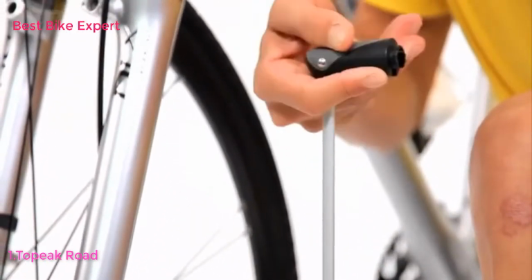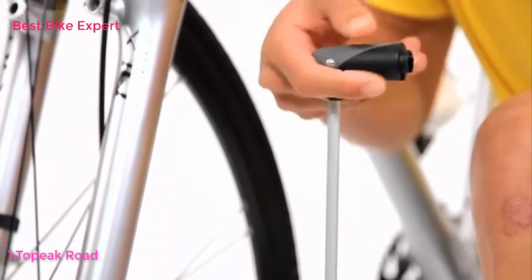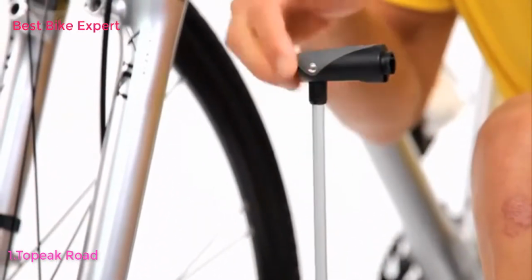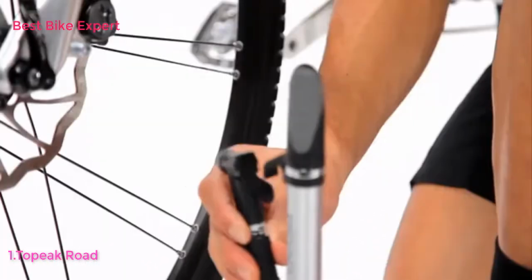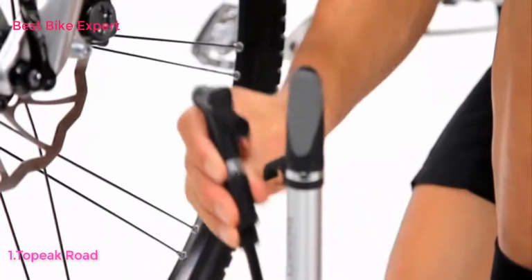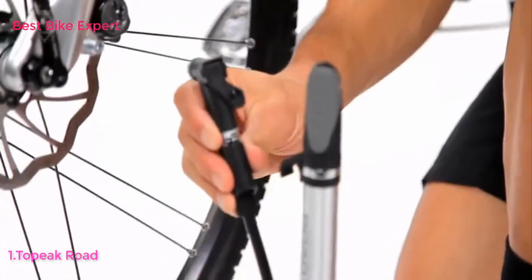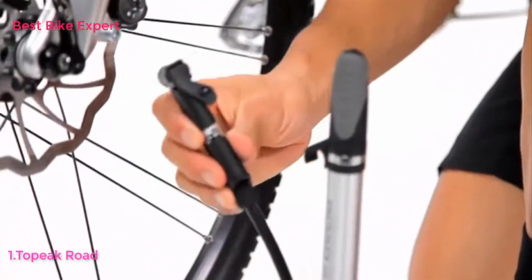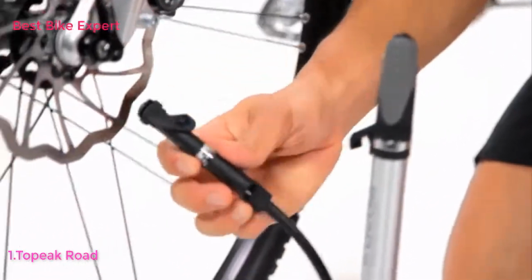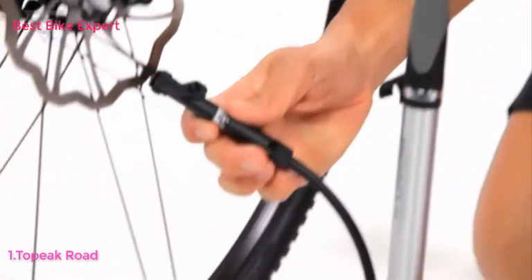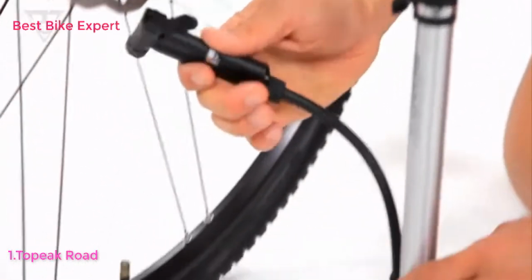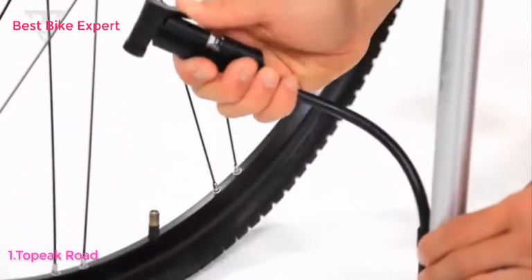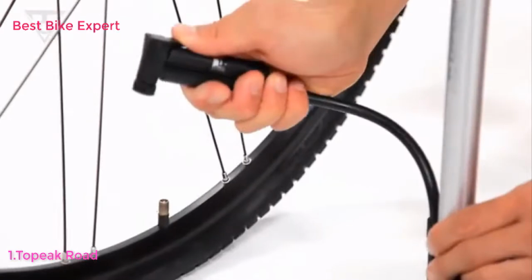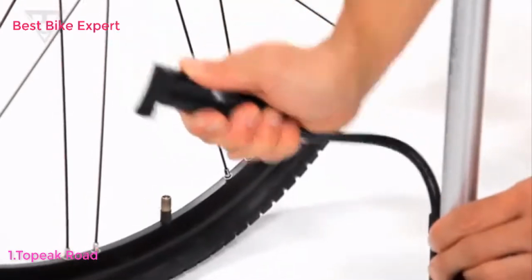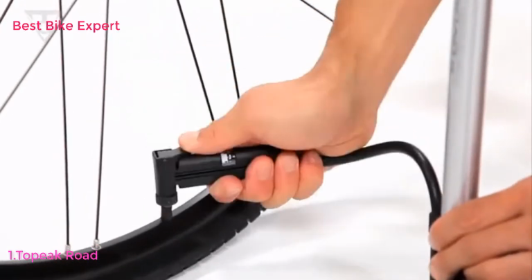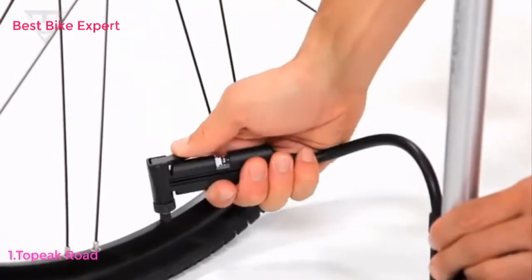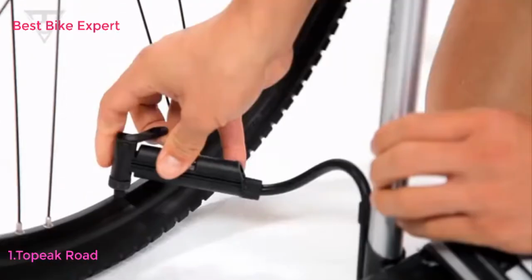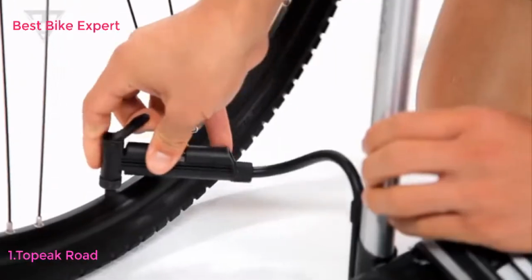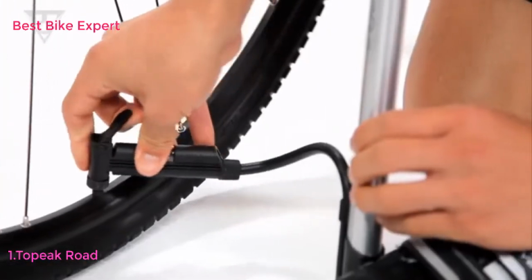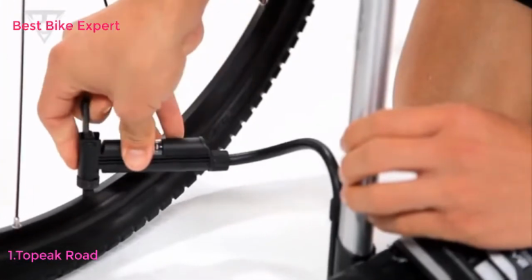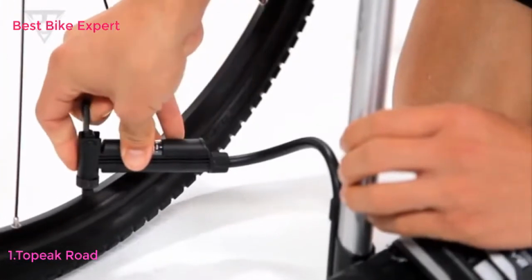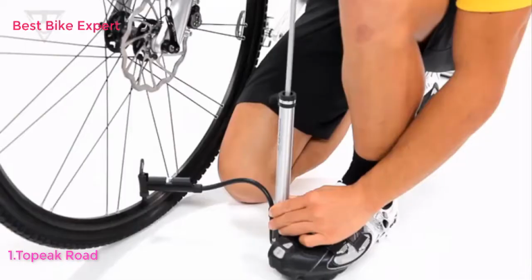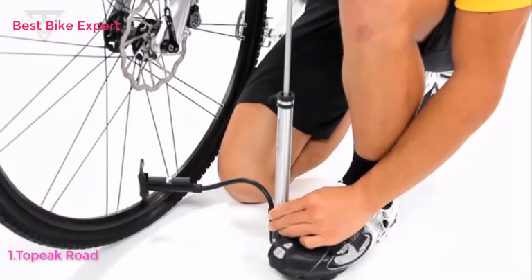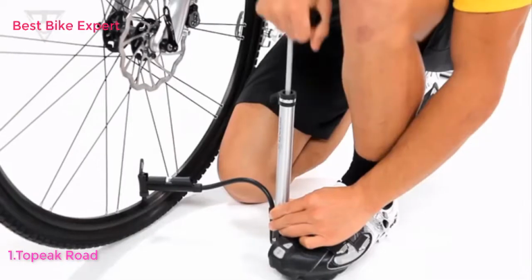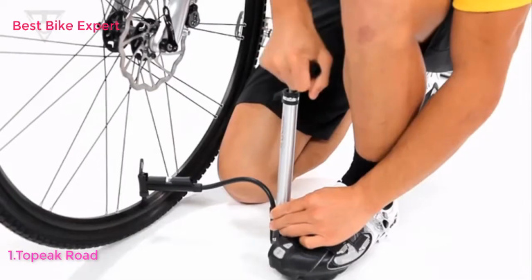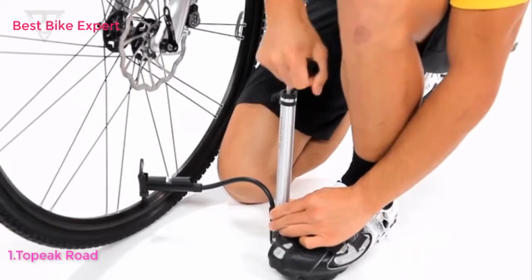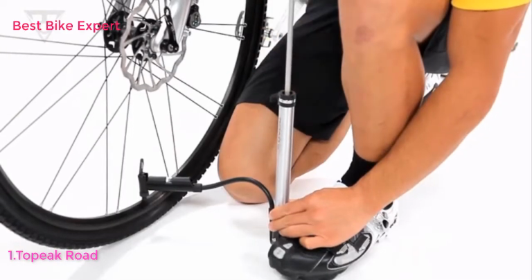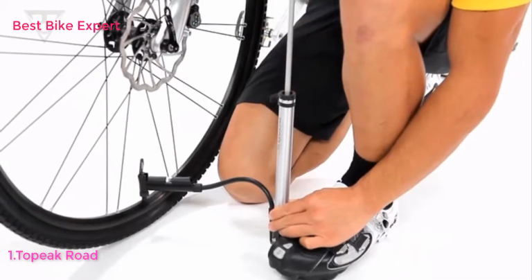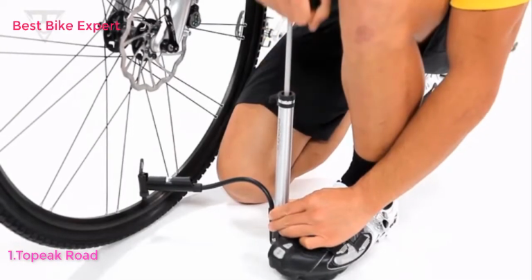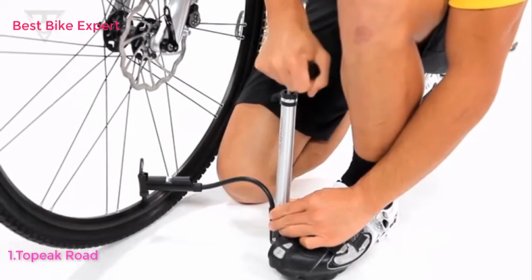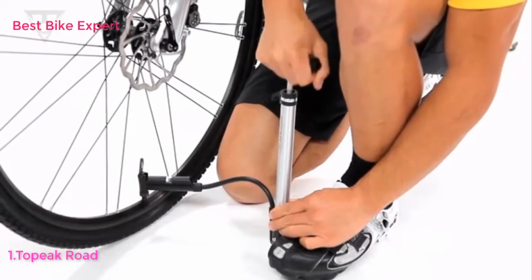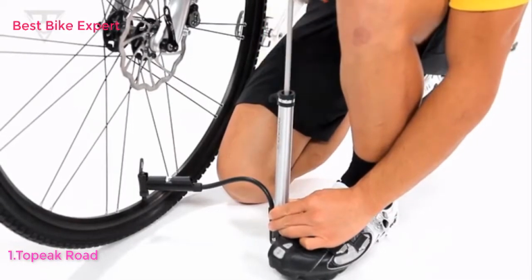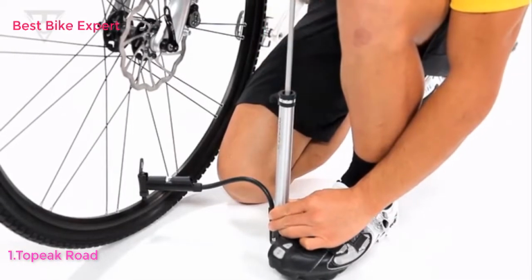The flexible air hose helps take stress off the valve stem while pumping, while the in-line gauge accurately measures the pressure.